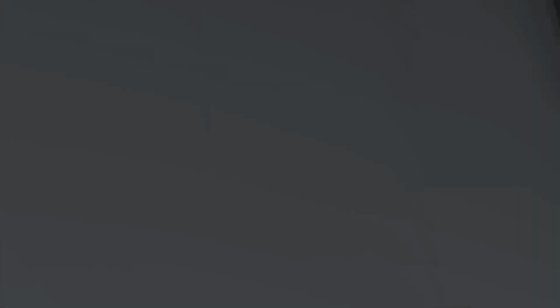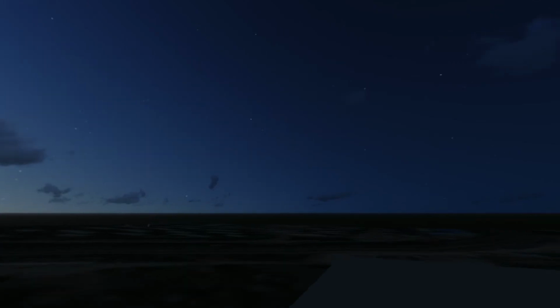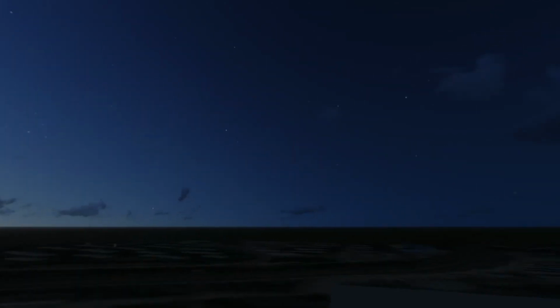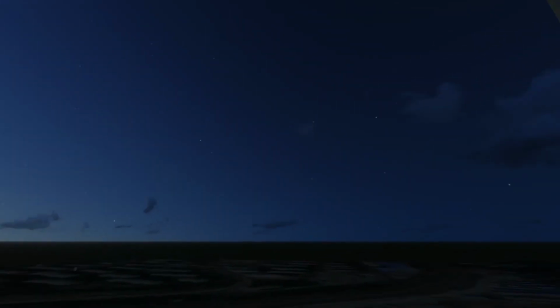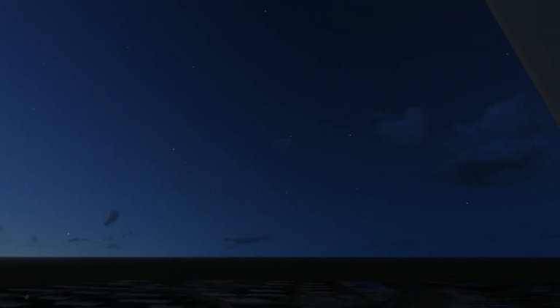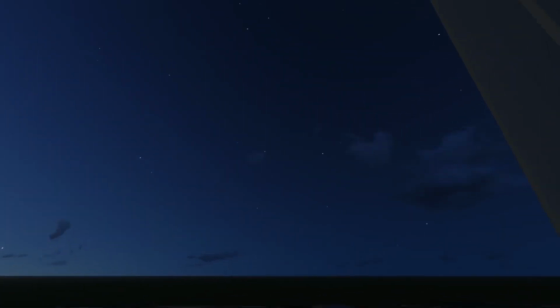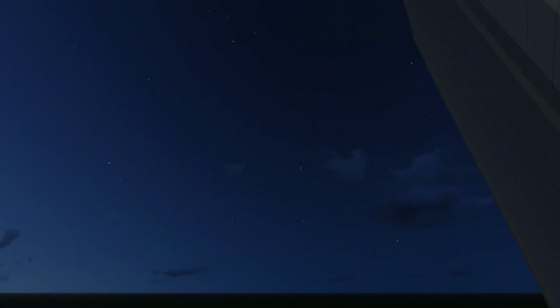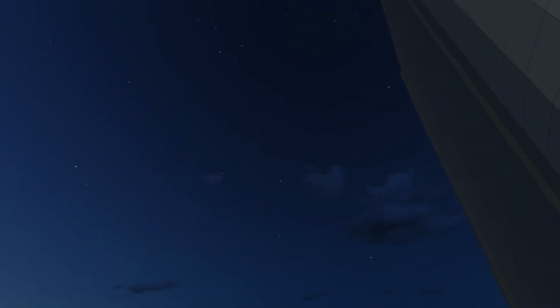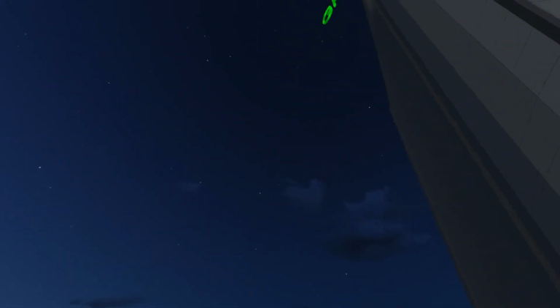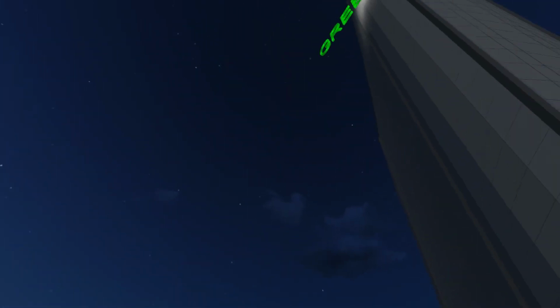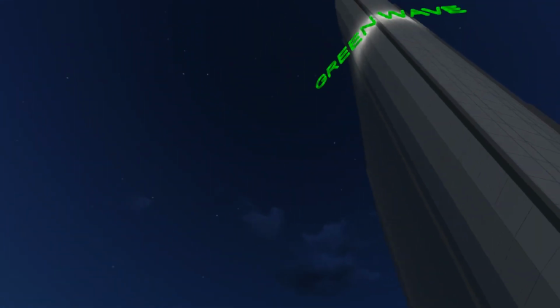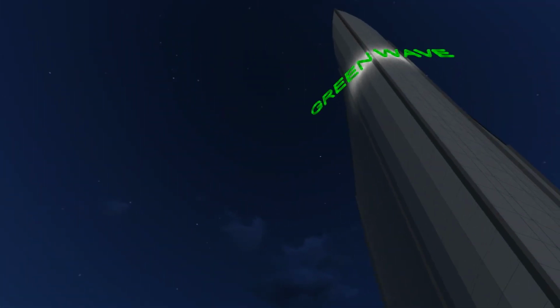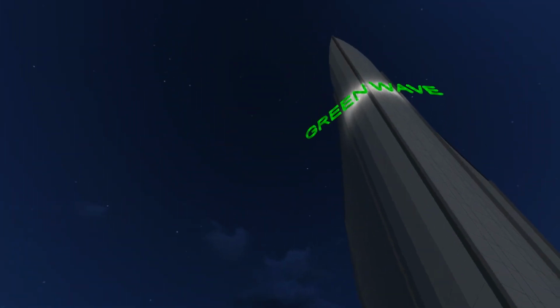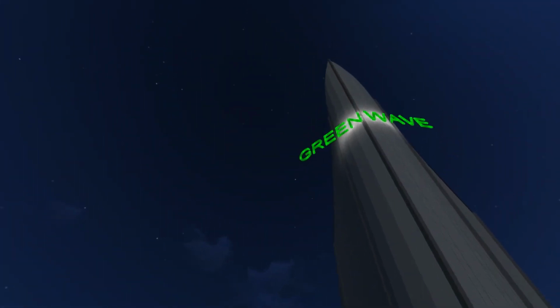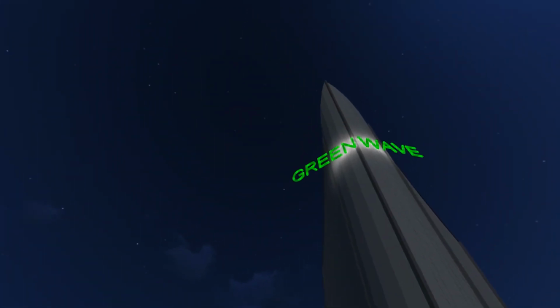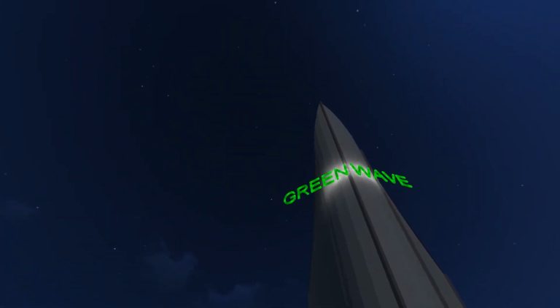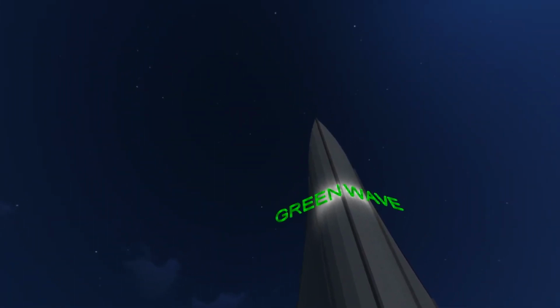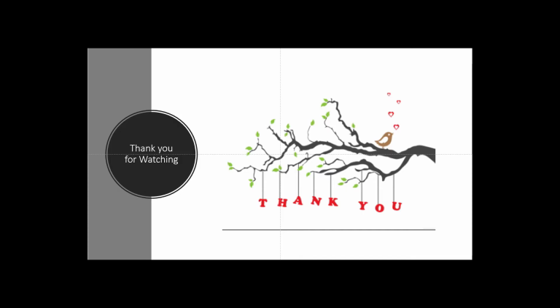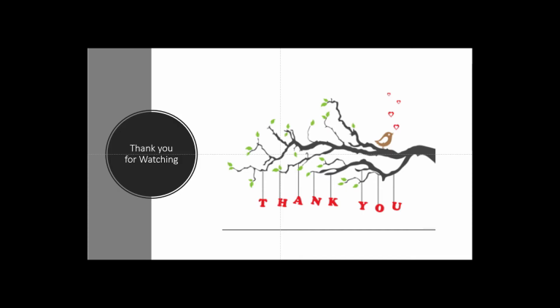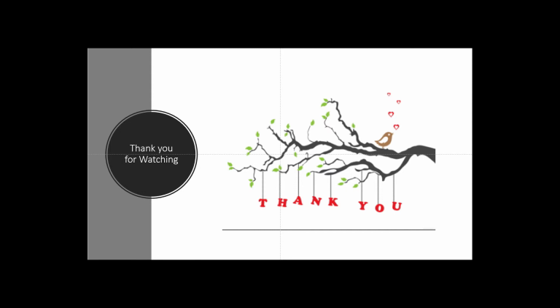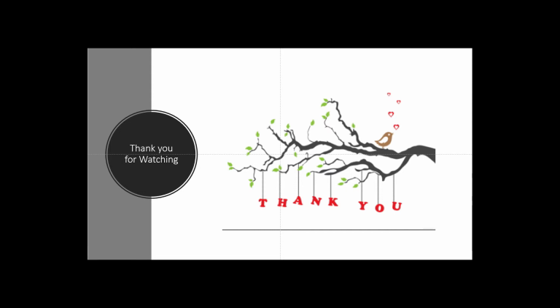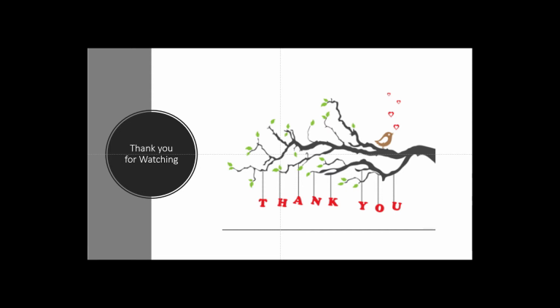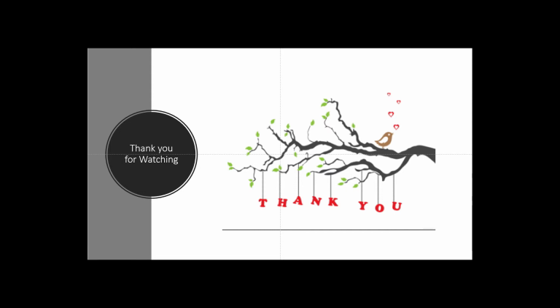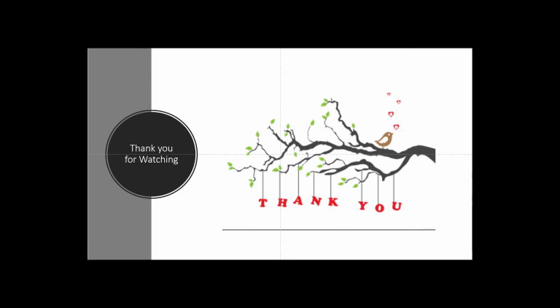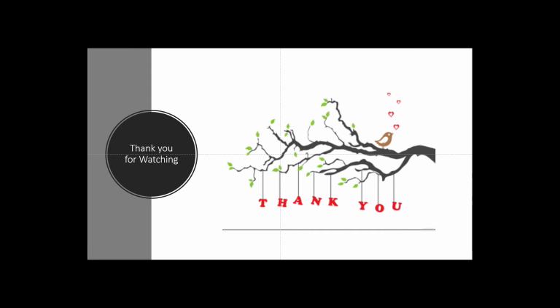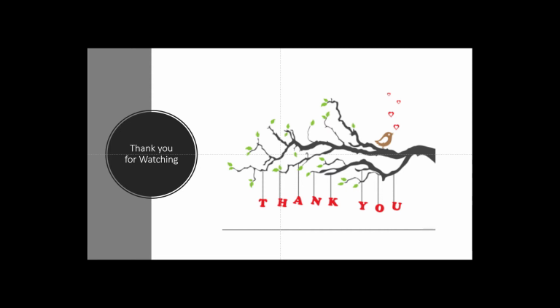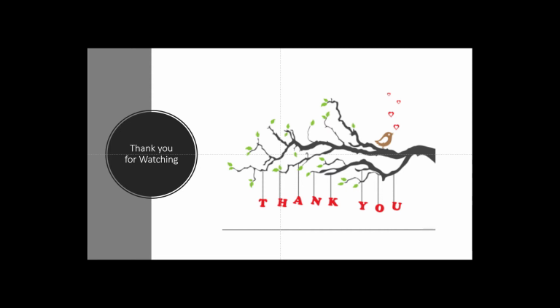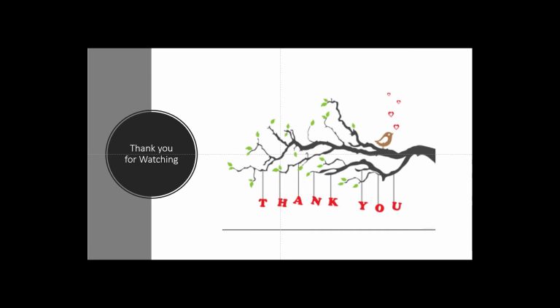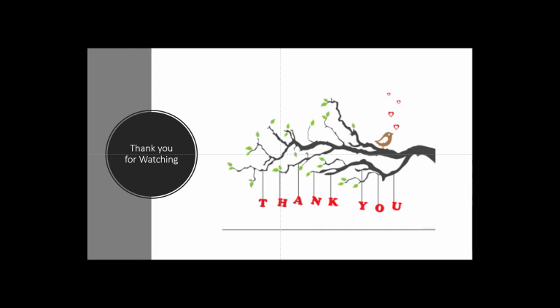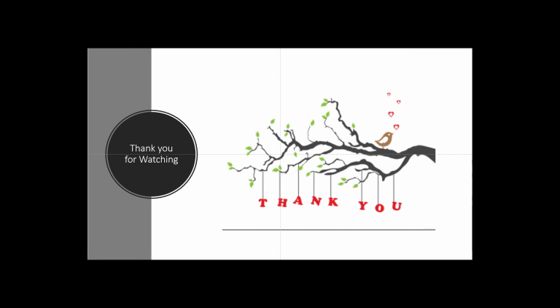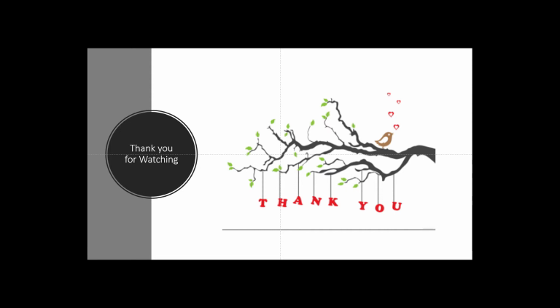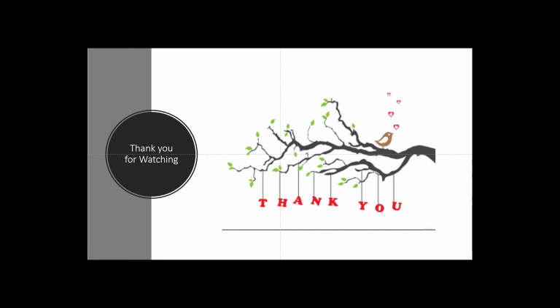Thank you guys for watching. If you liked it, give it a thumbs up, and if you want to see more videos, just subscribe. Cheers!